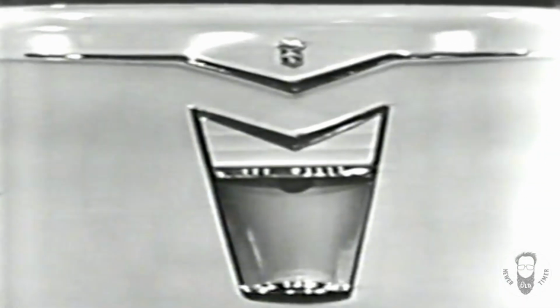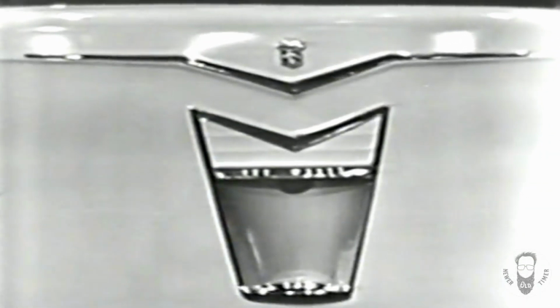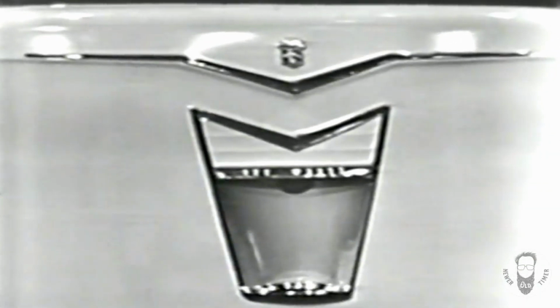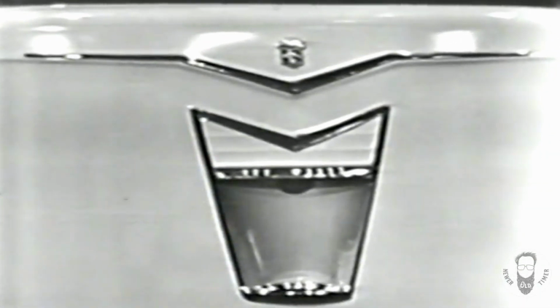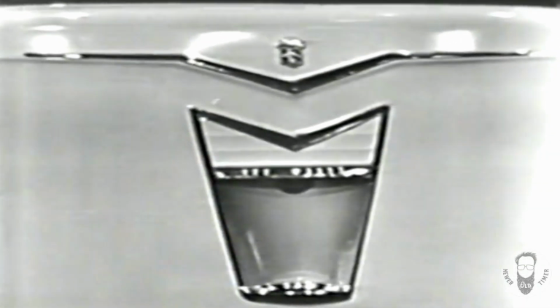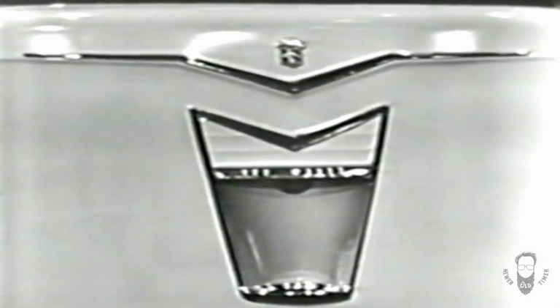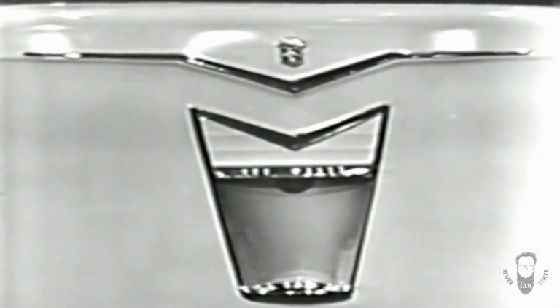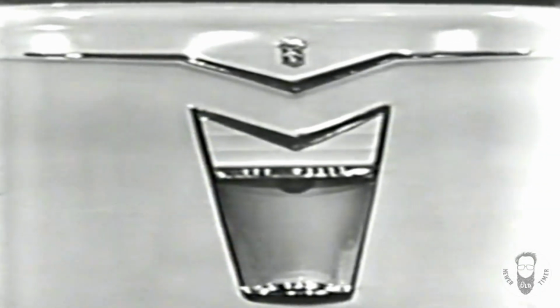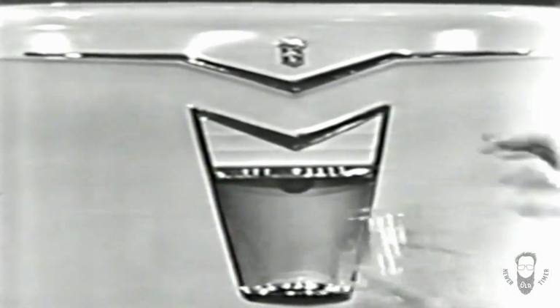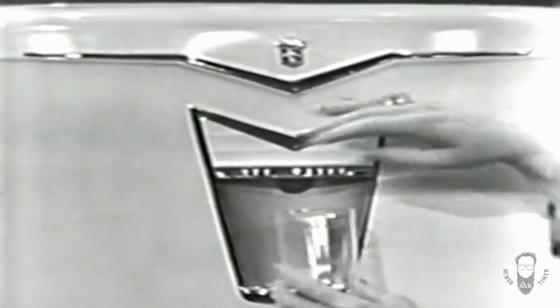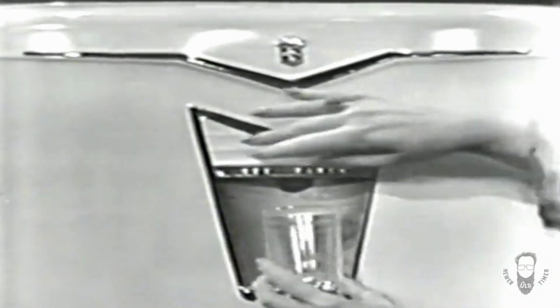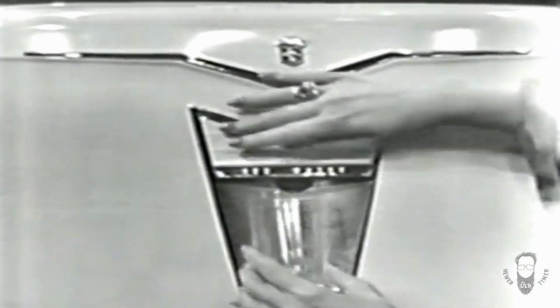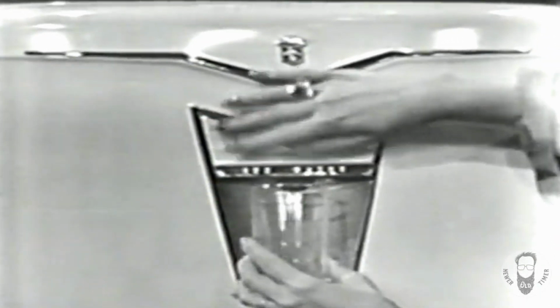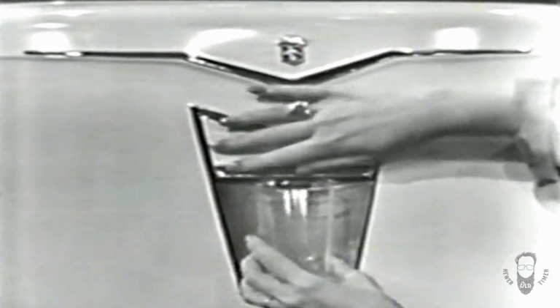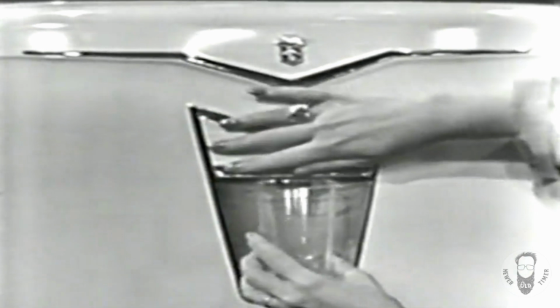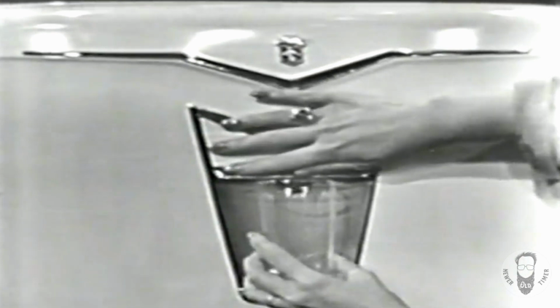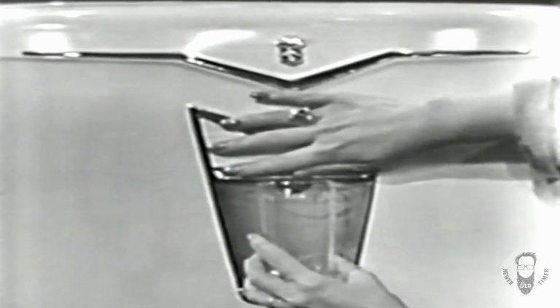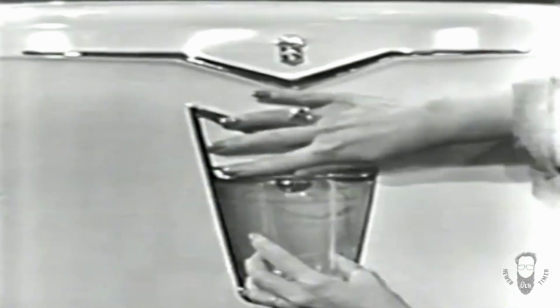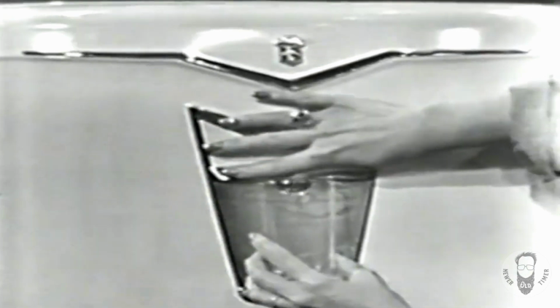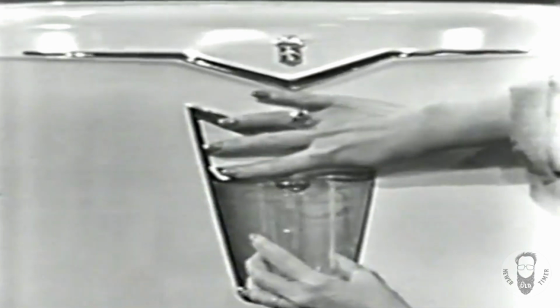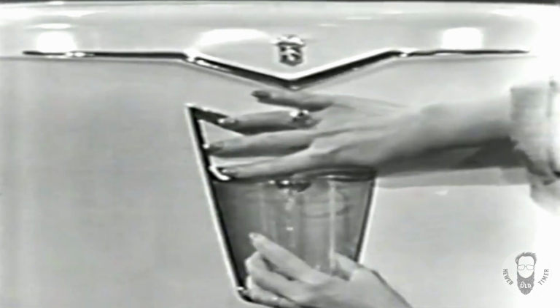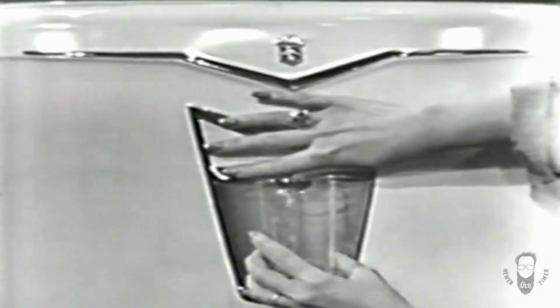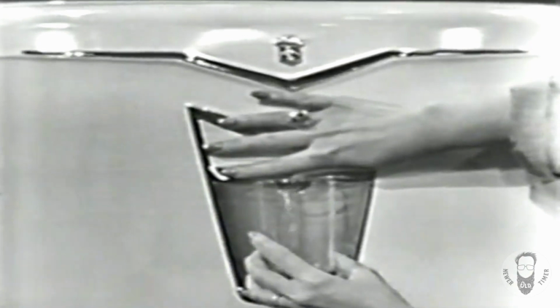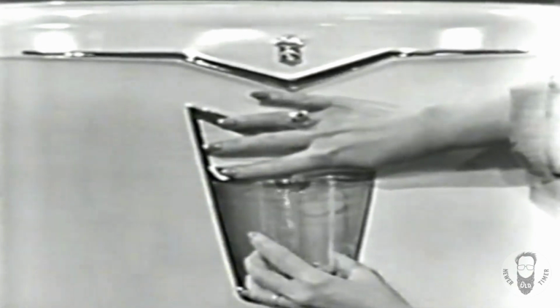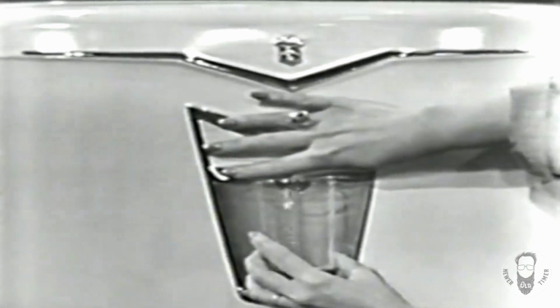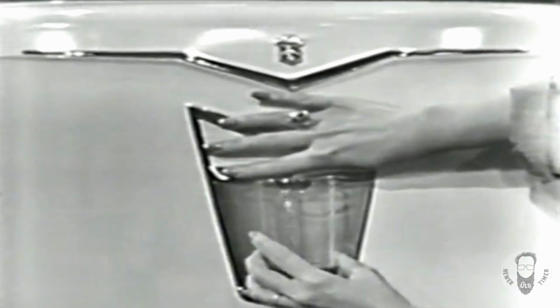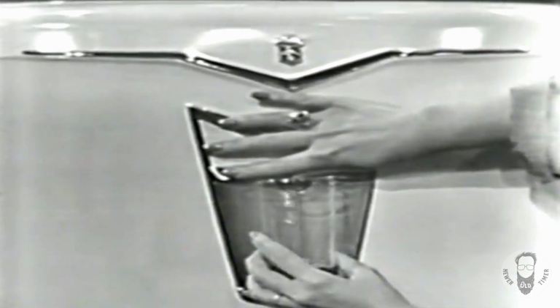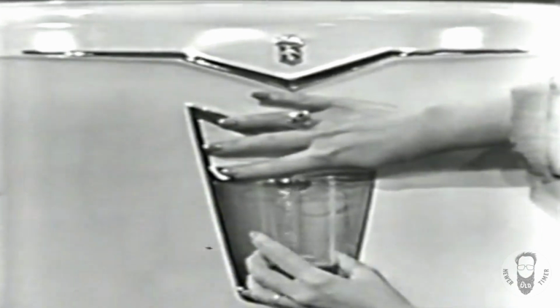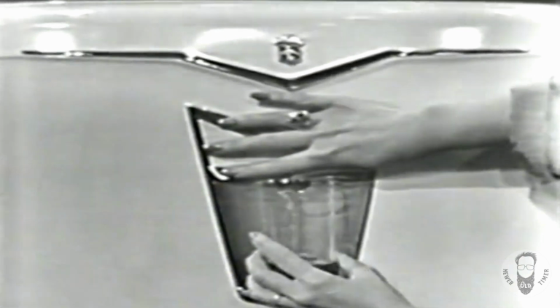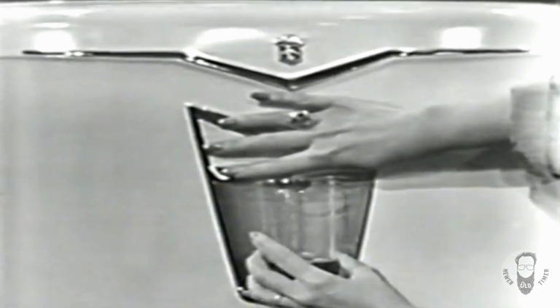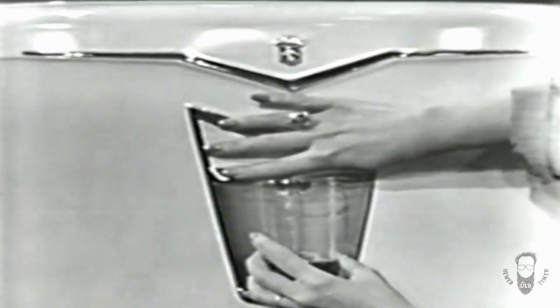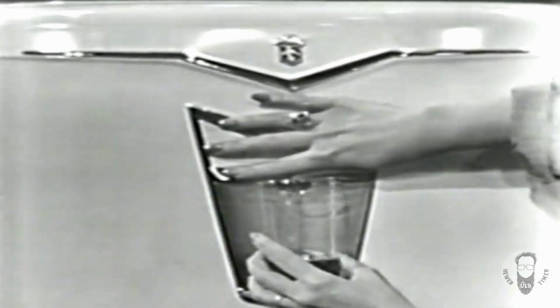For example, only Crosley gives you the beverage server. Want a cold drink? Help yourself right through the door.